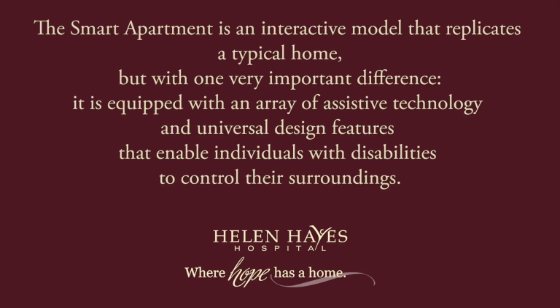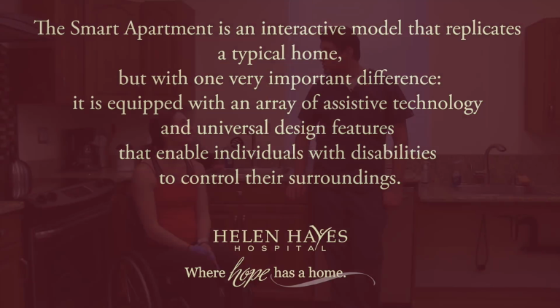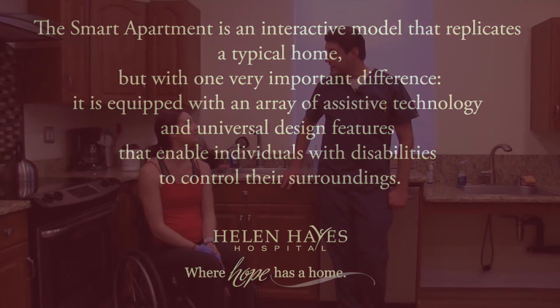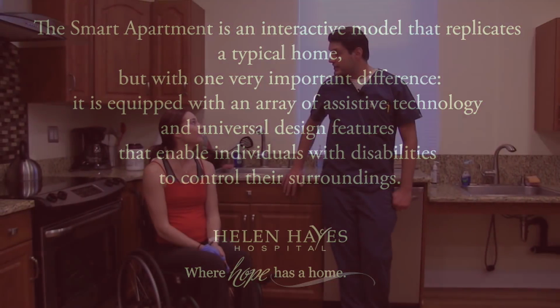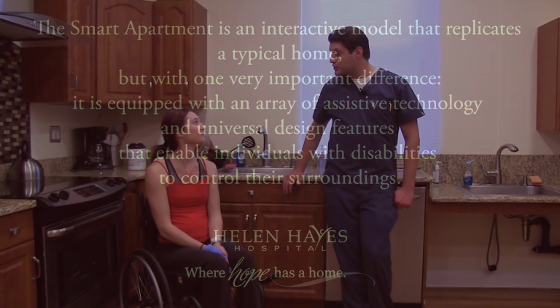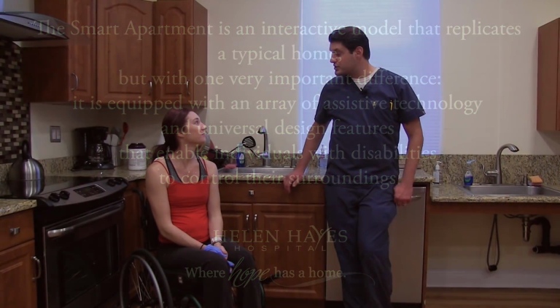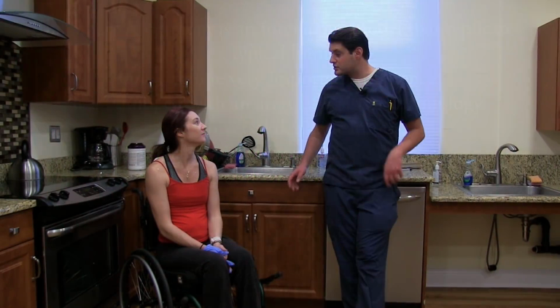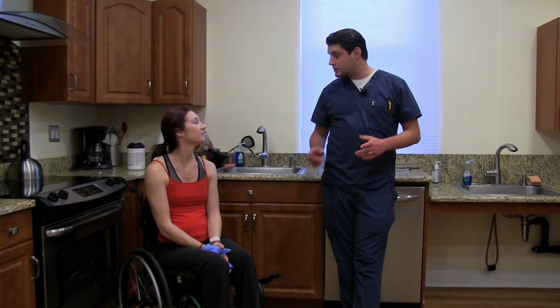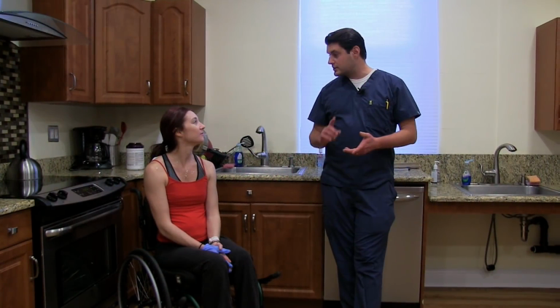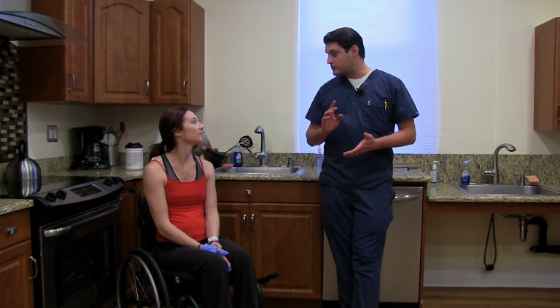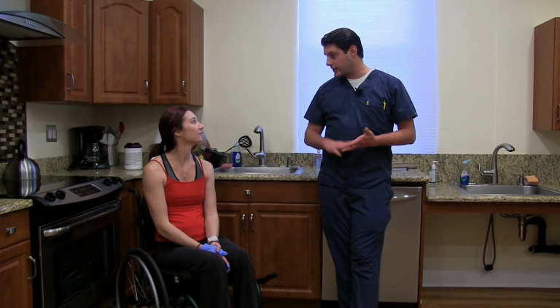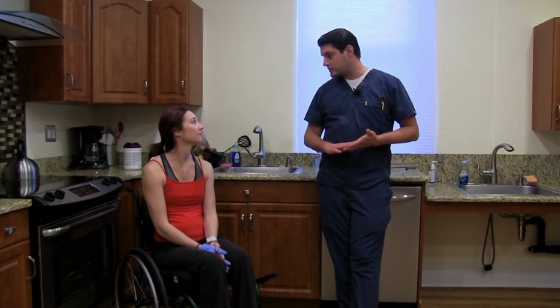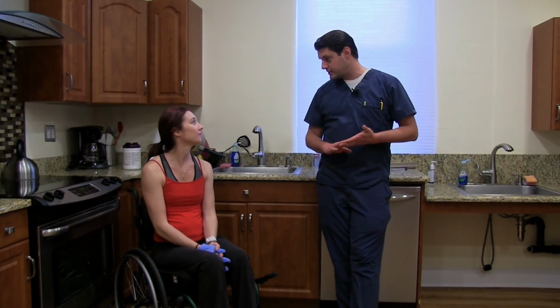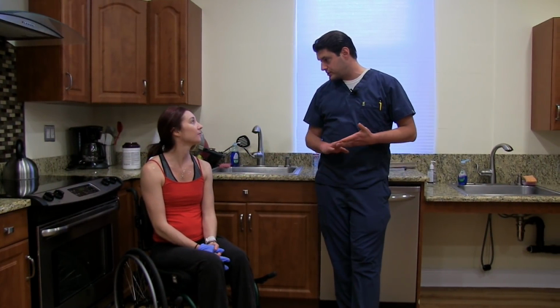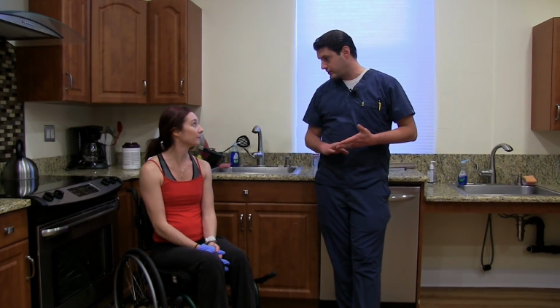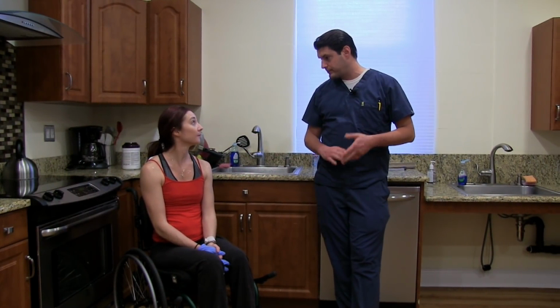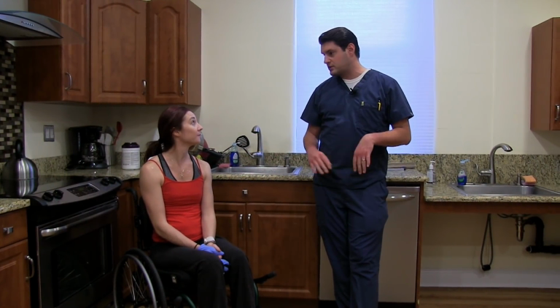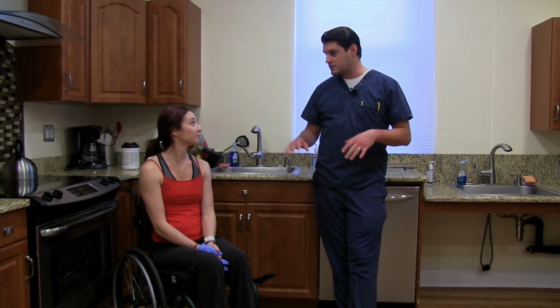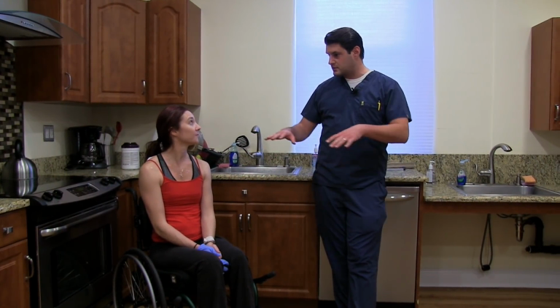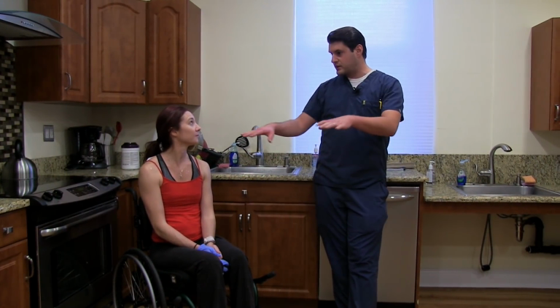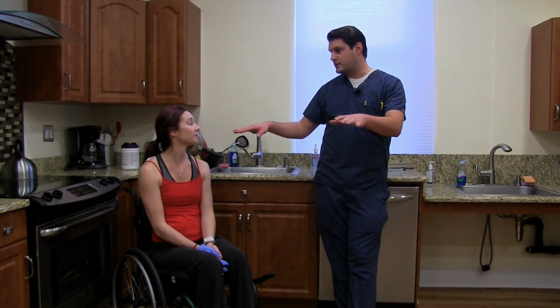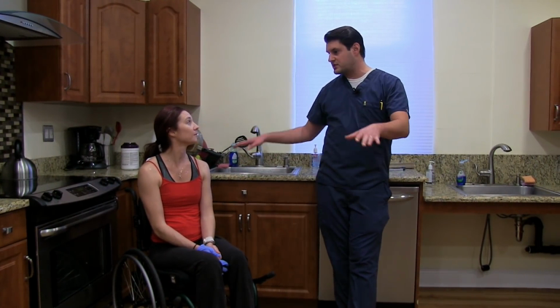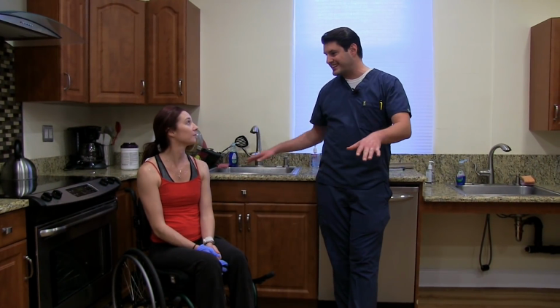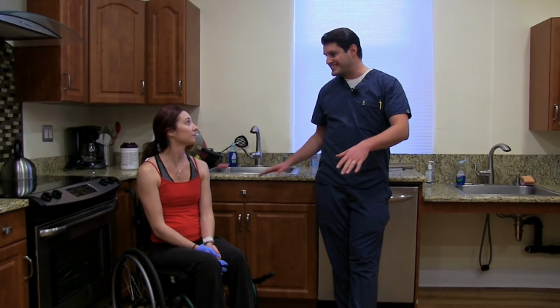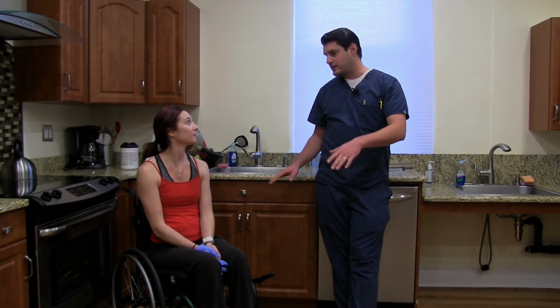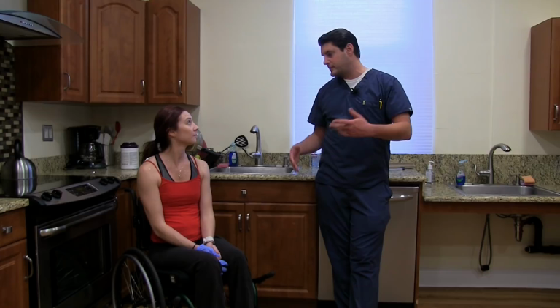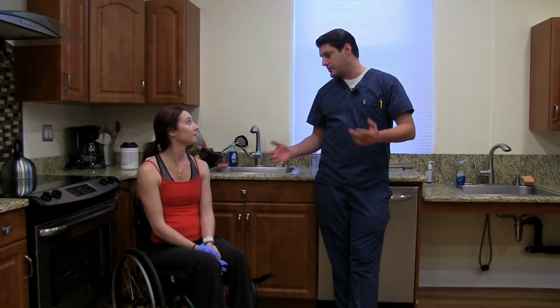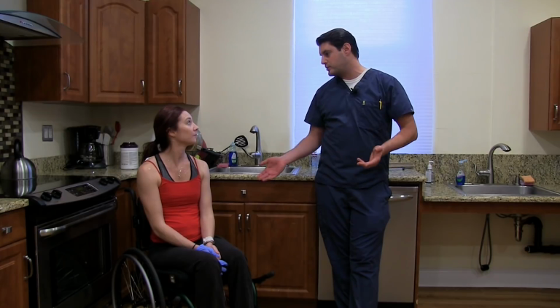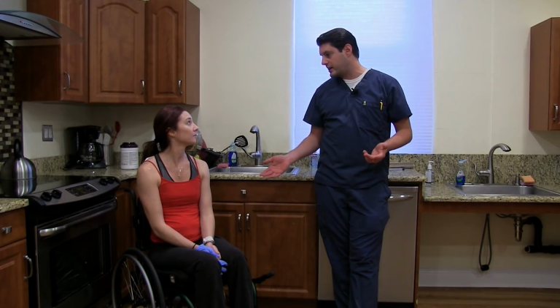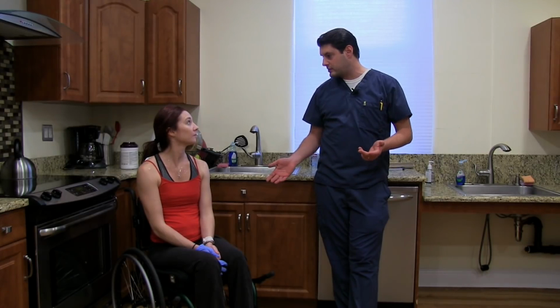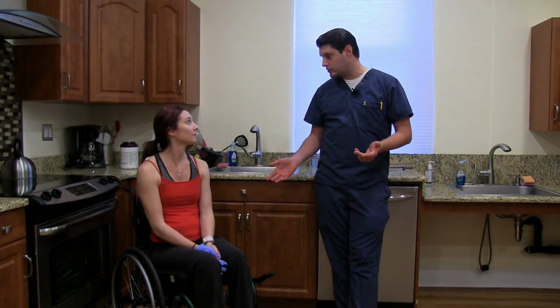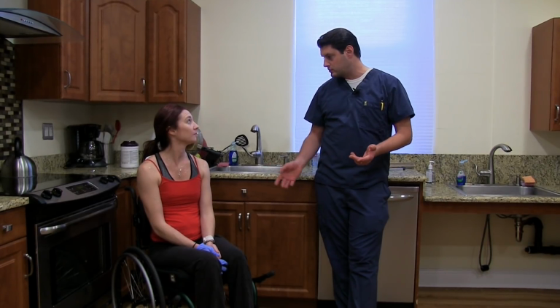So, Jackie, you just cooked in a regular kitchen, right? So this is pretty much like a setup that you would have at home.